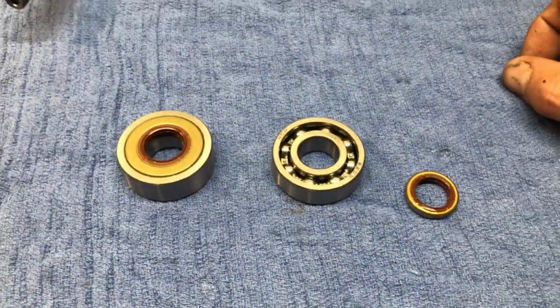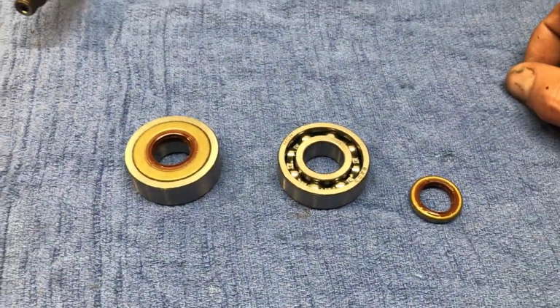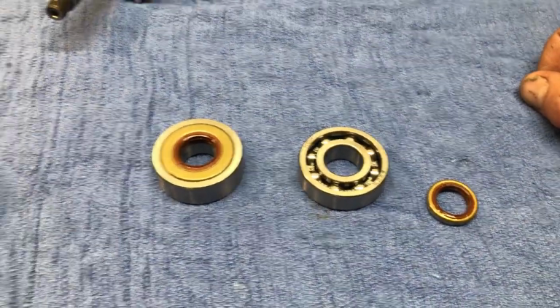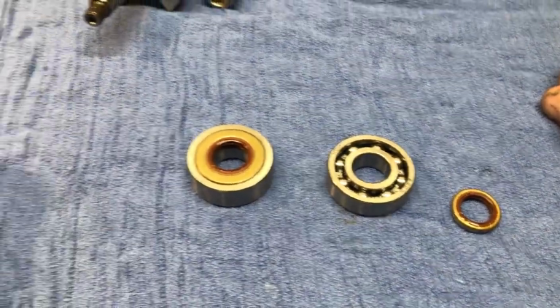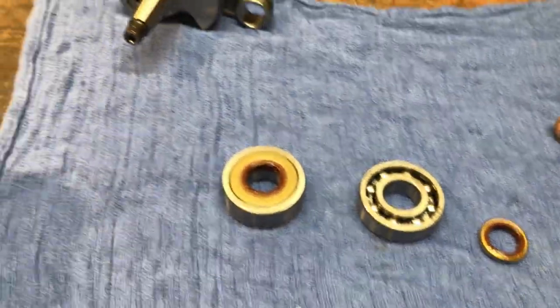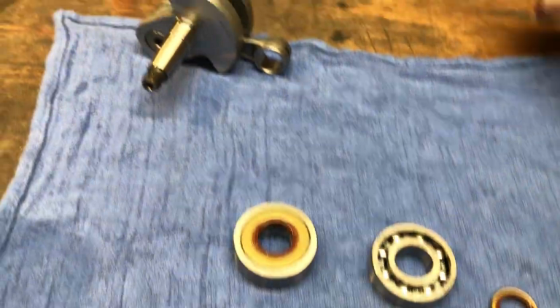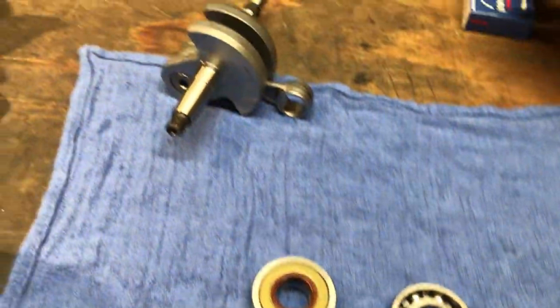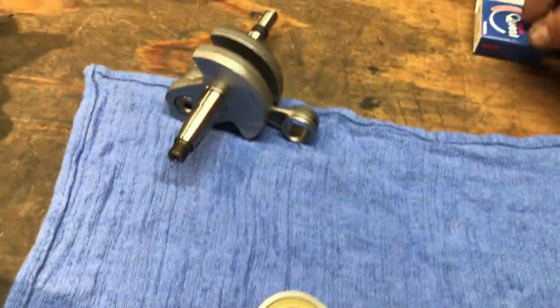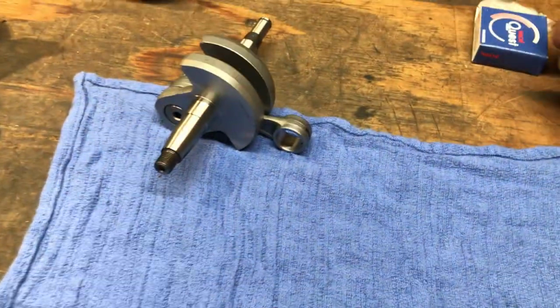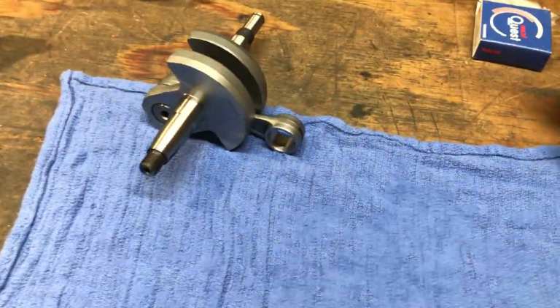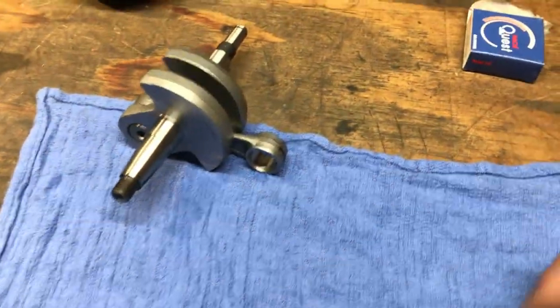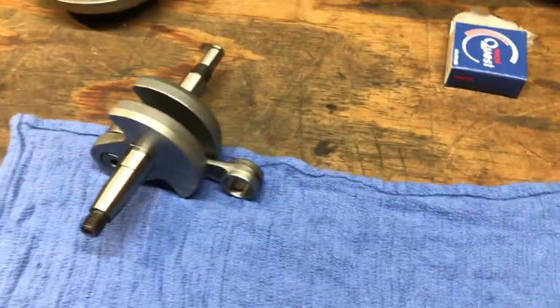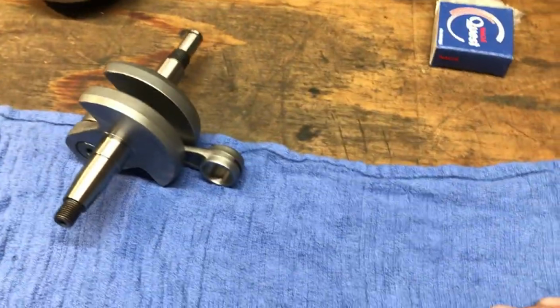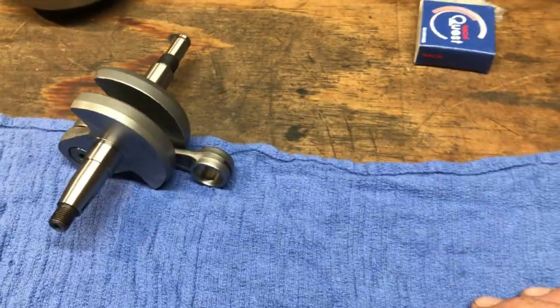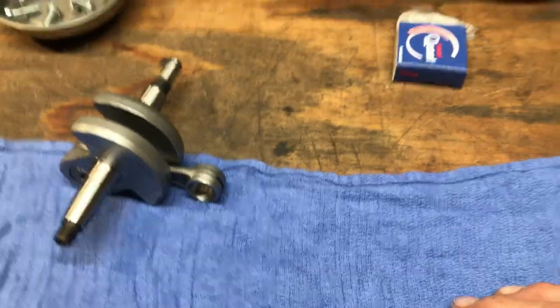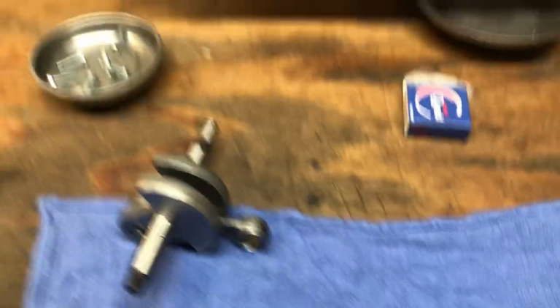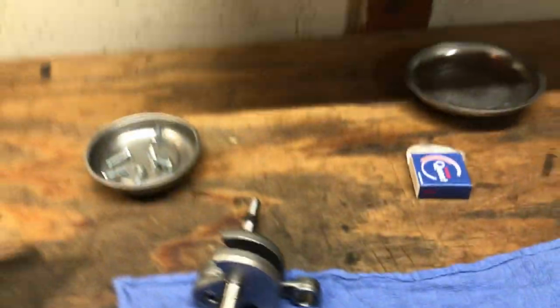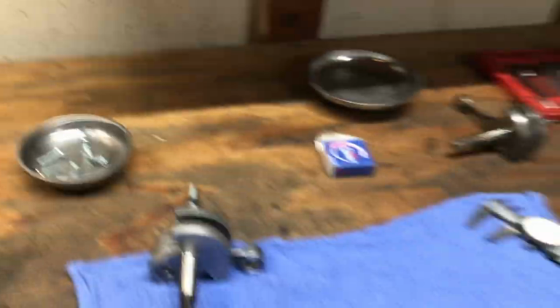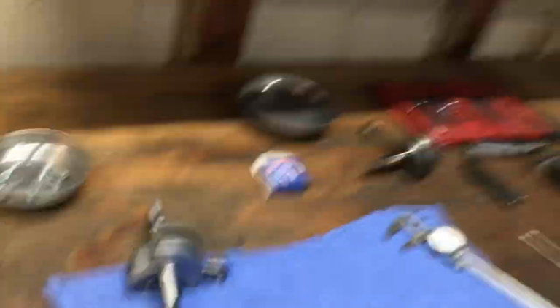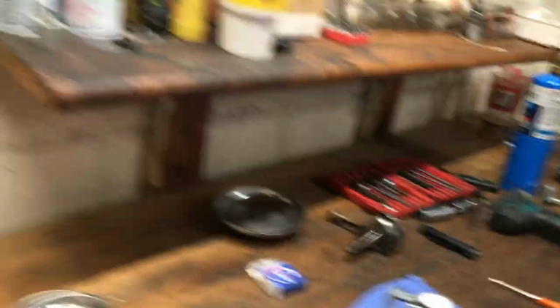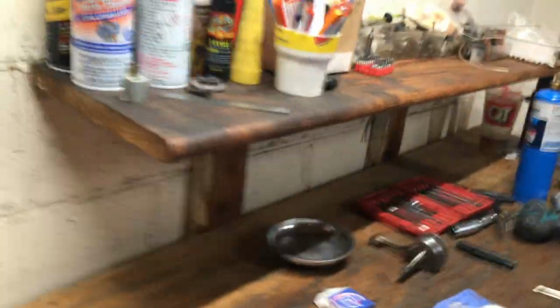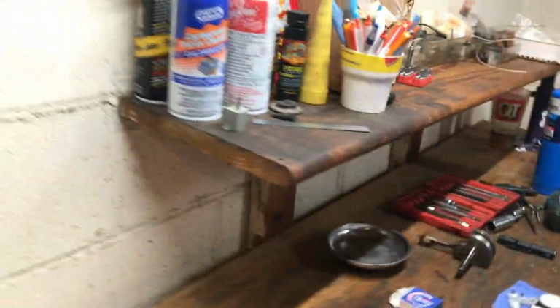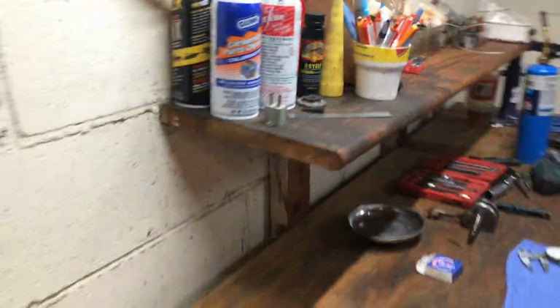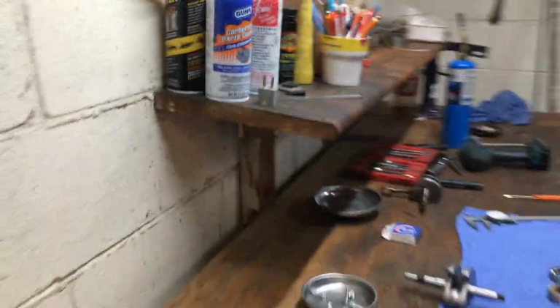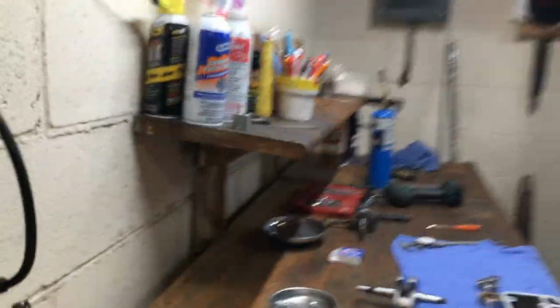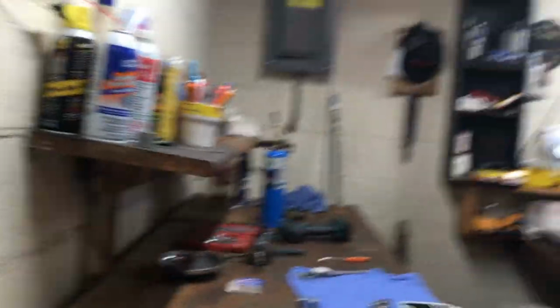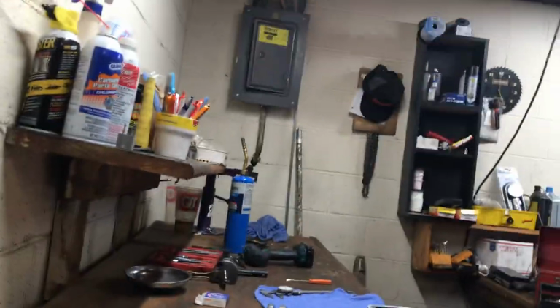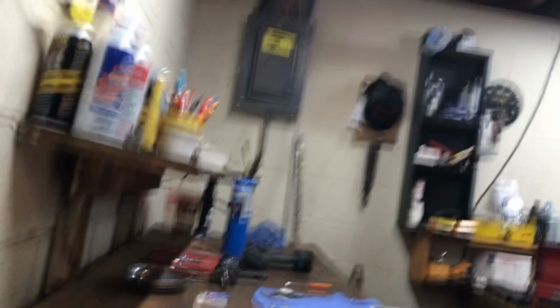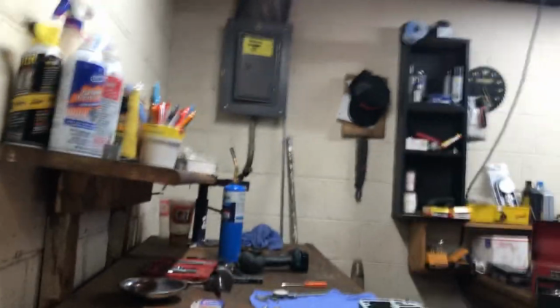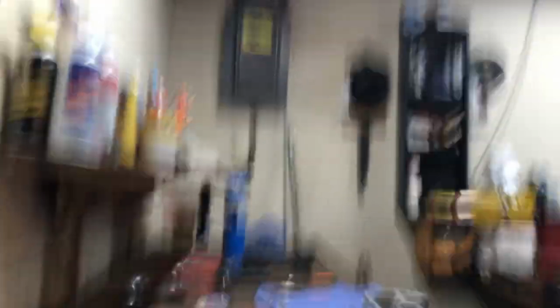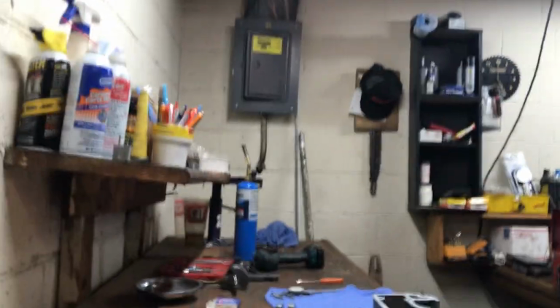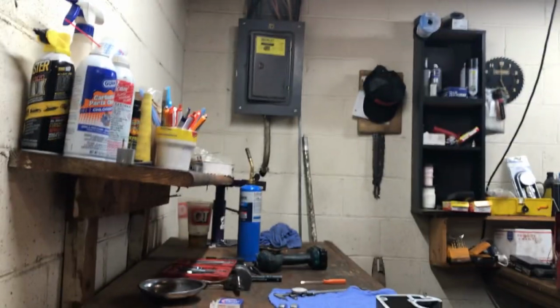These seals — the rubber feels really nice, pliable, firm. I think they're good seals. Here's something interesting — let me show you this real quick.